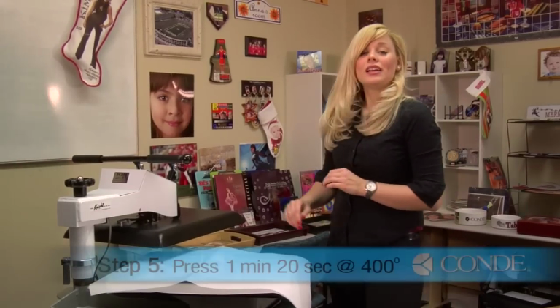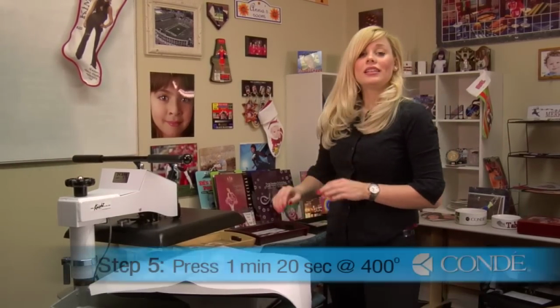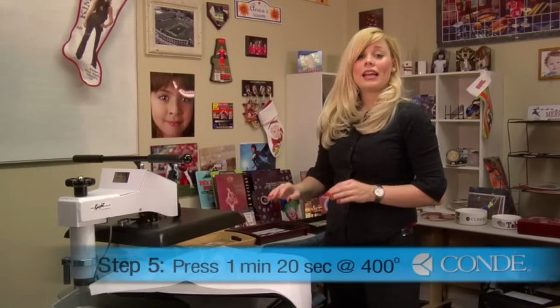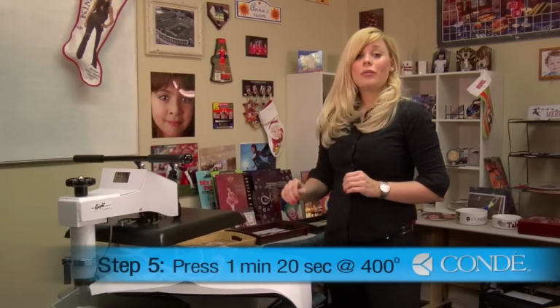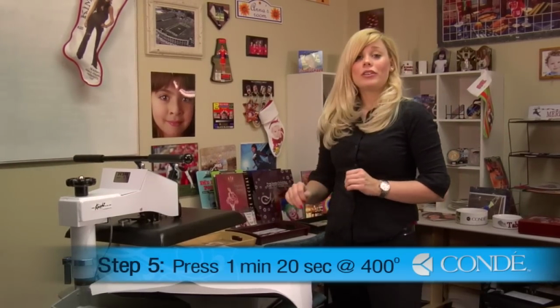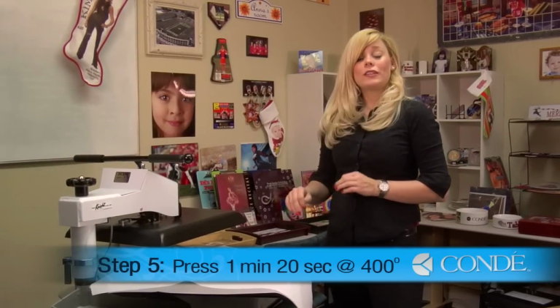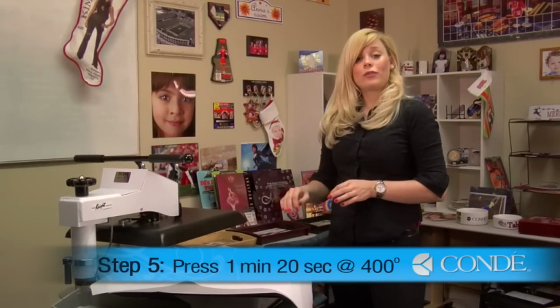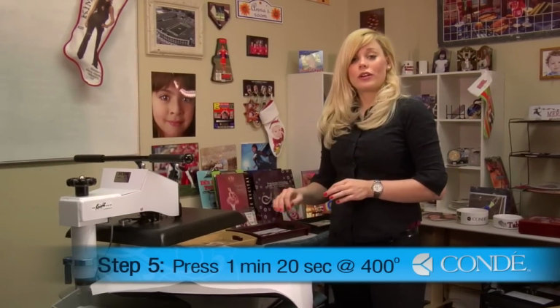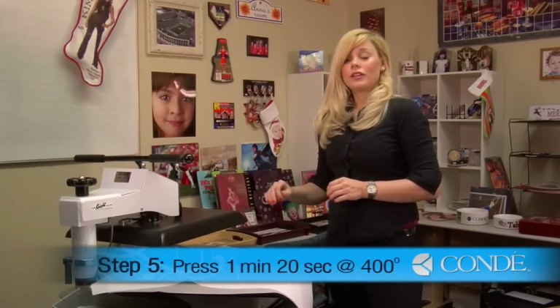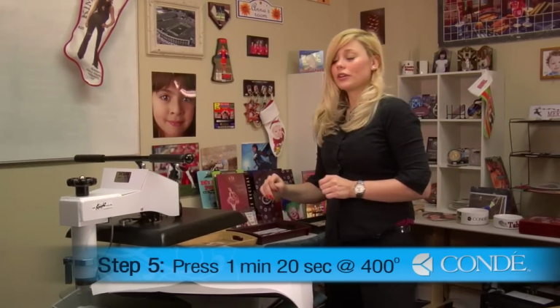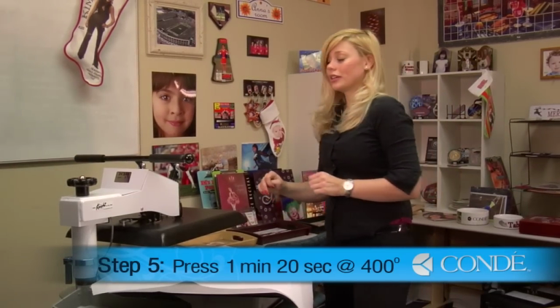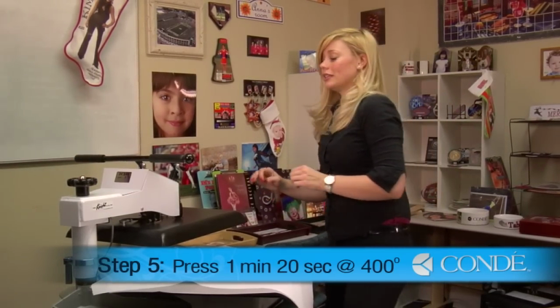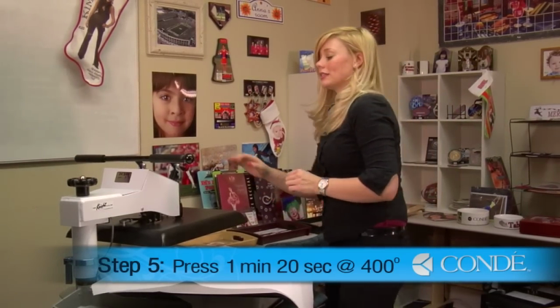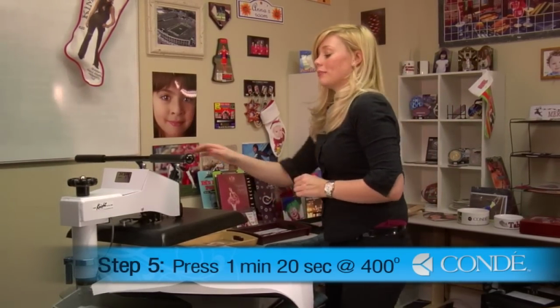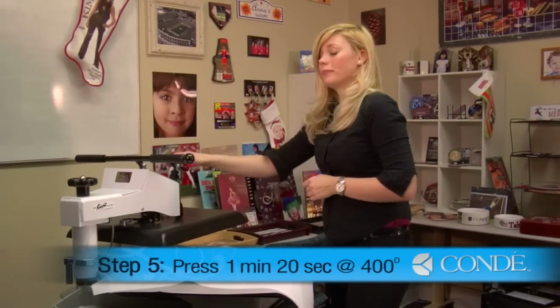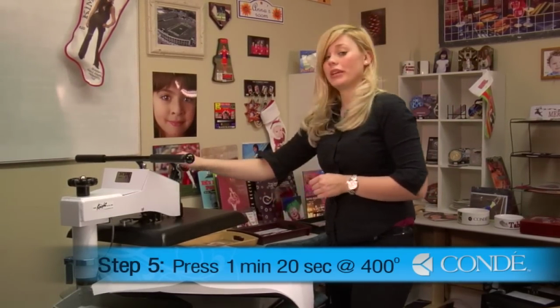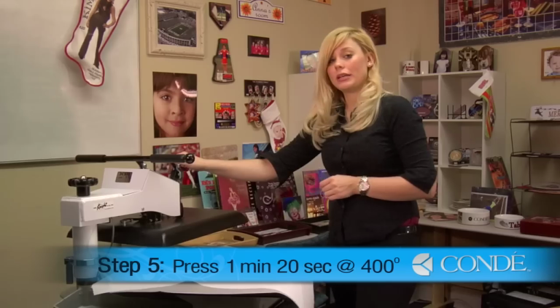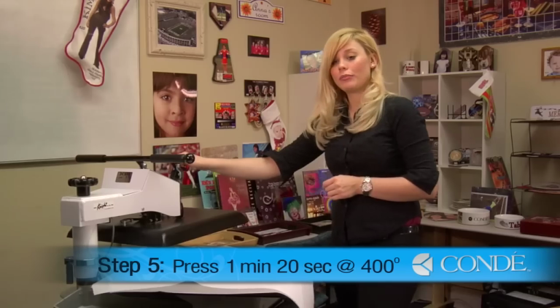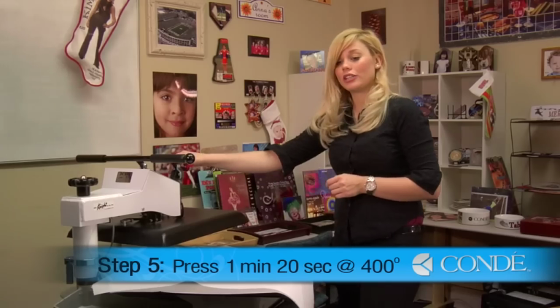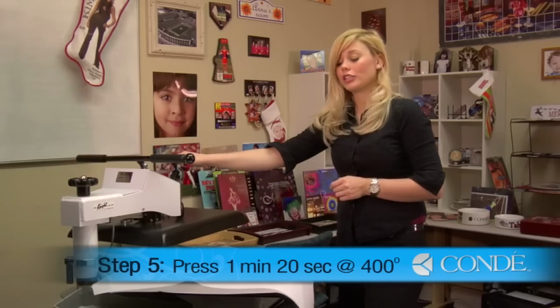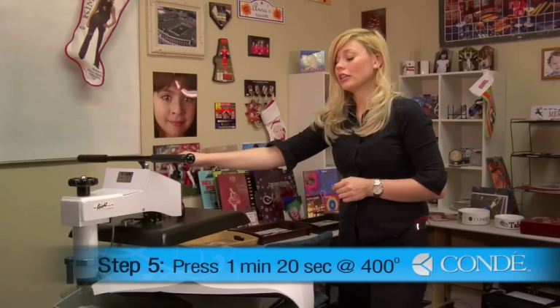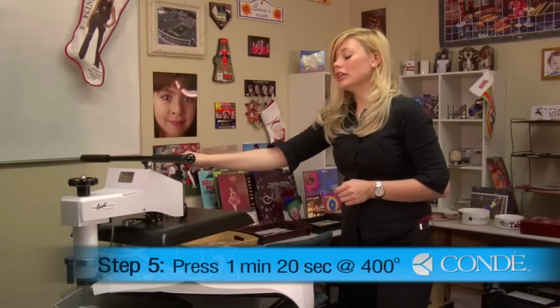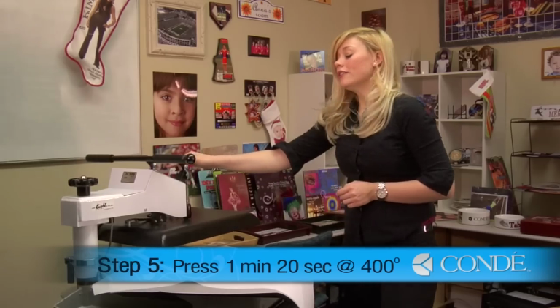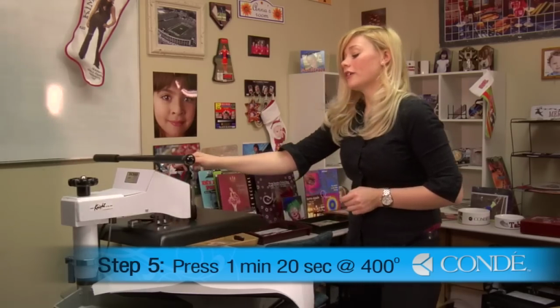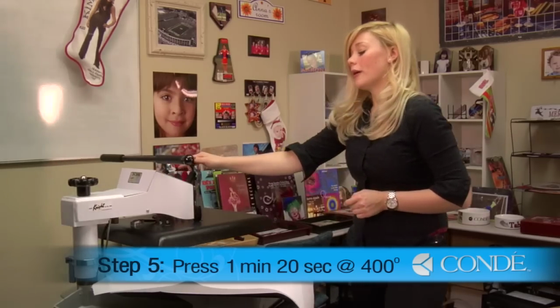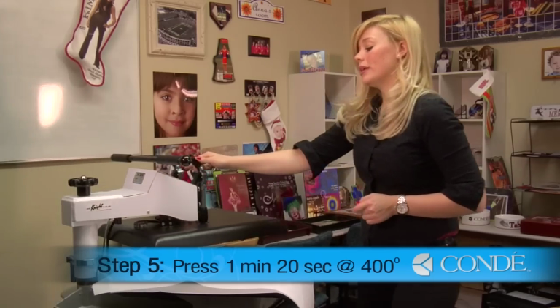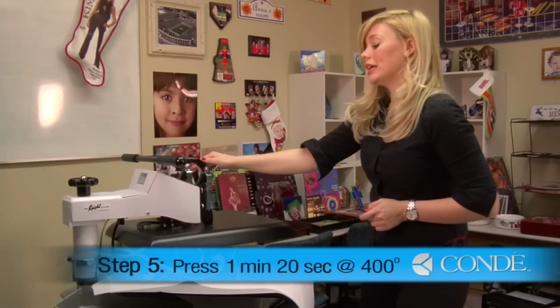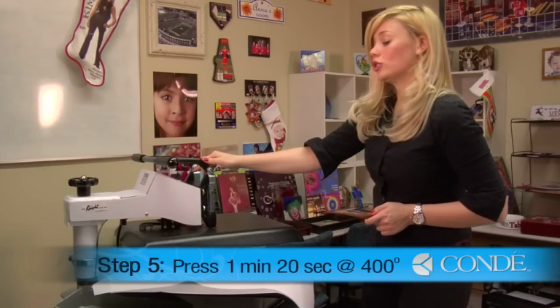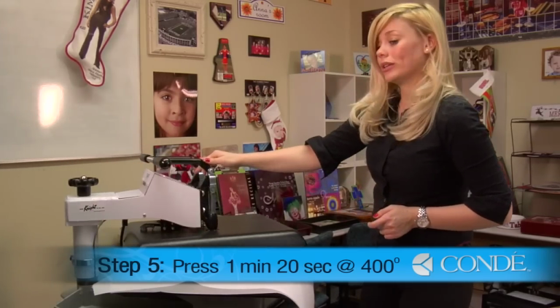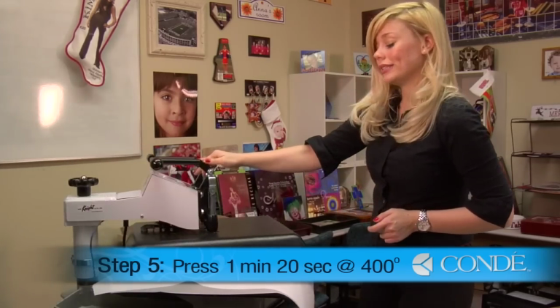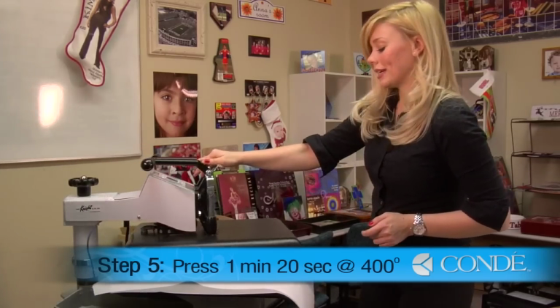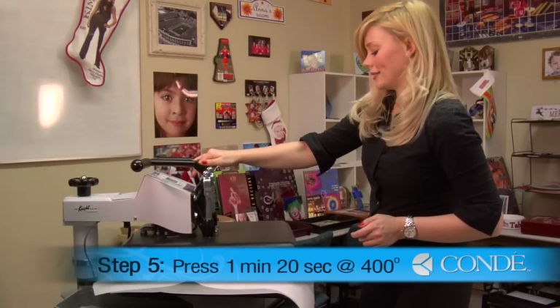Today I'll be using 400 degrees, medium pressure, for a minute and 20 seconds.